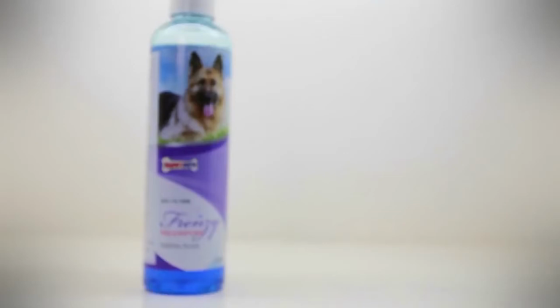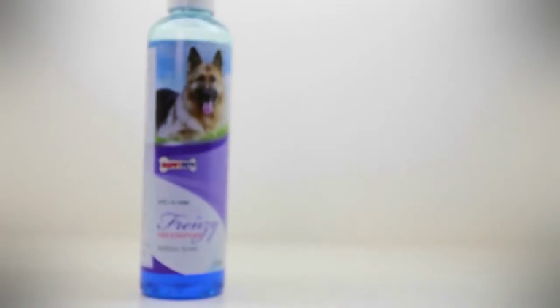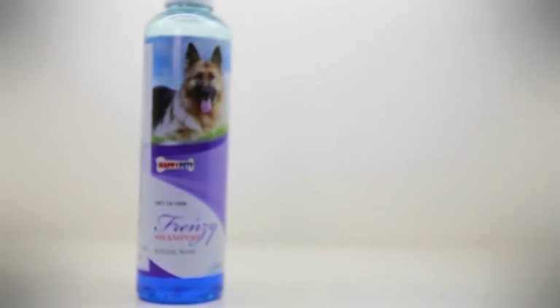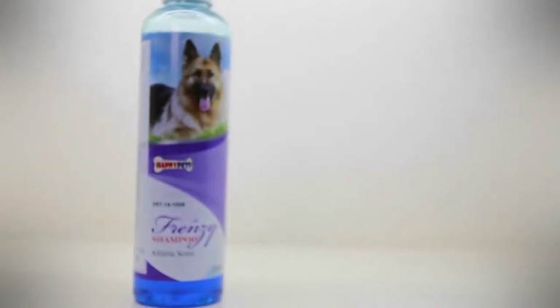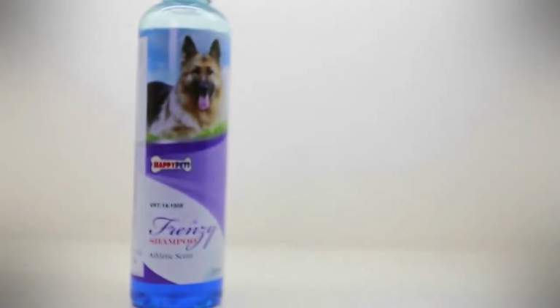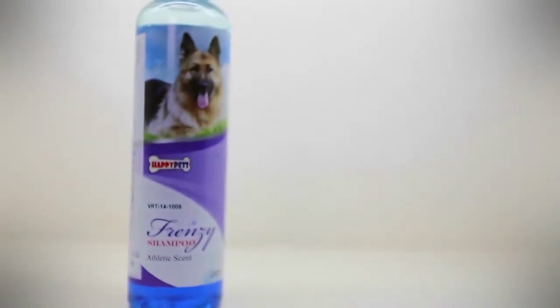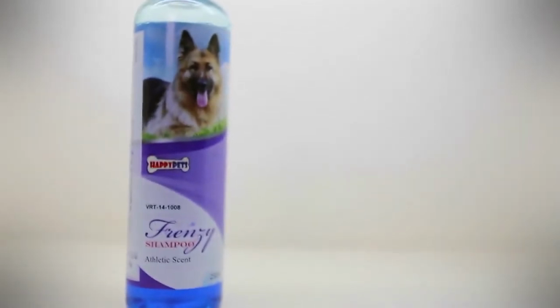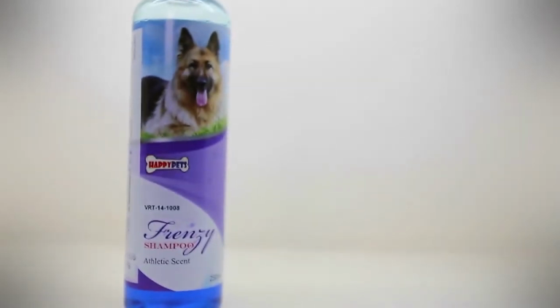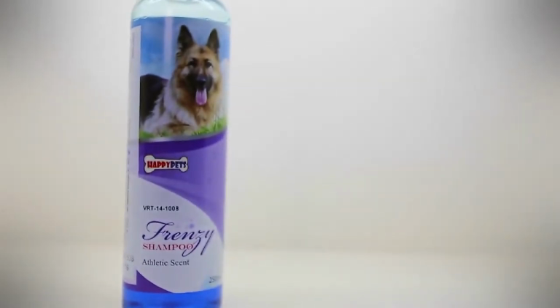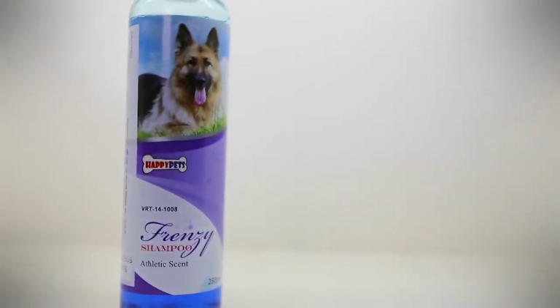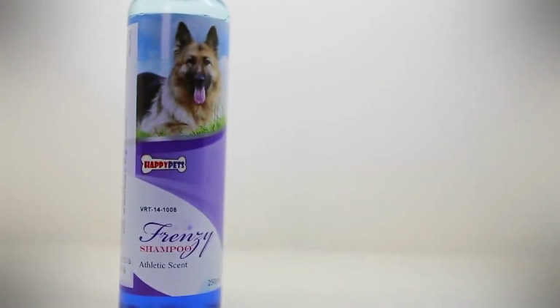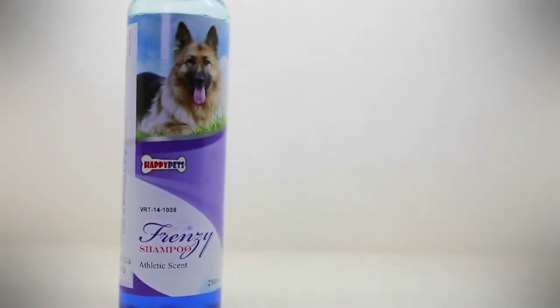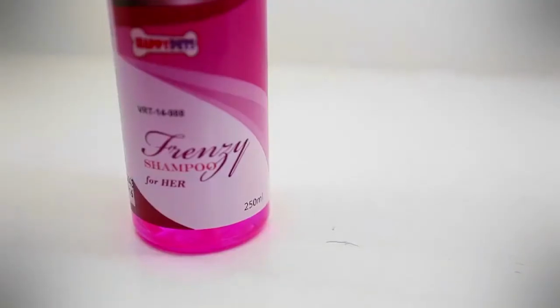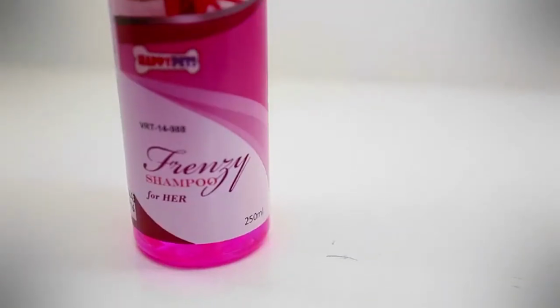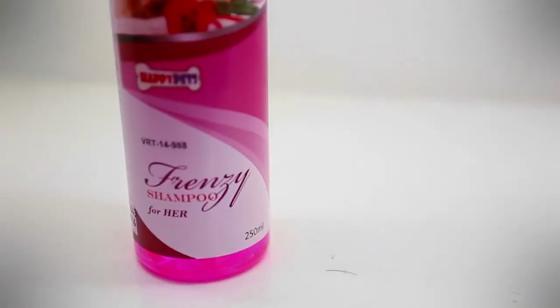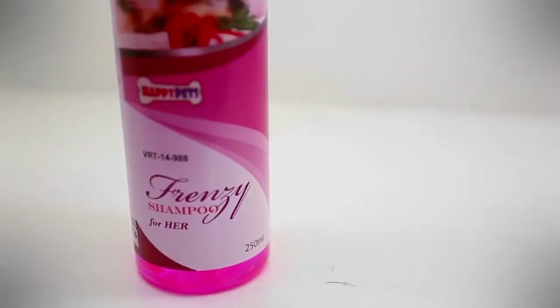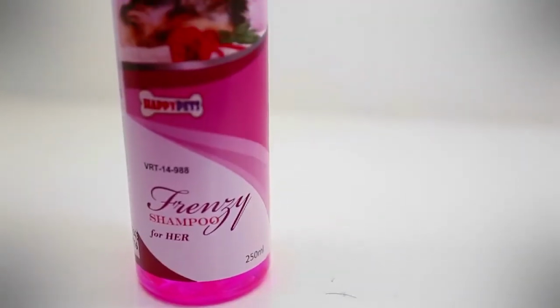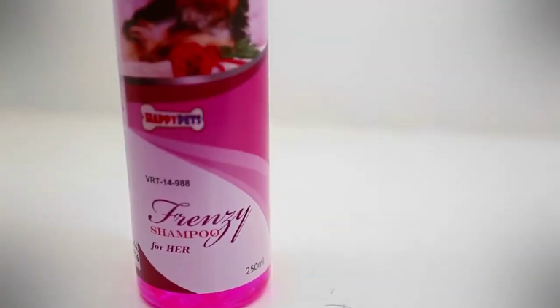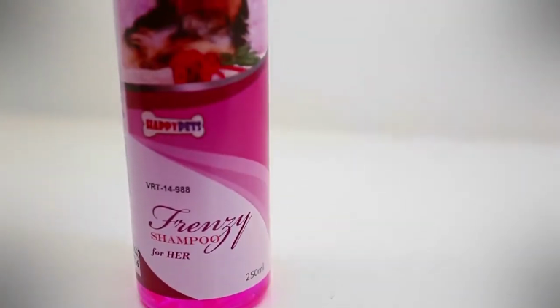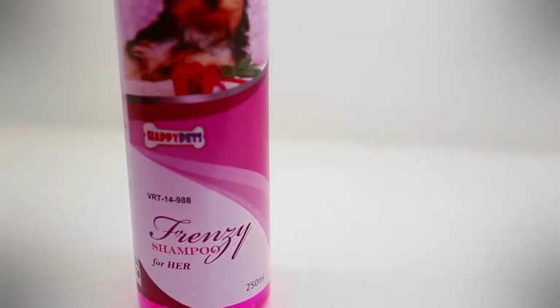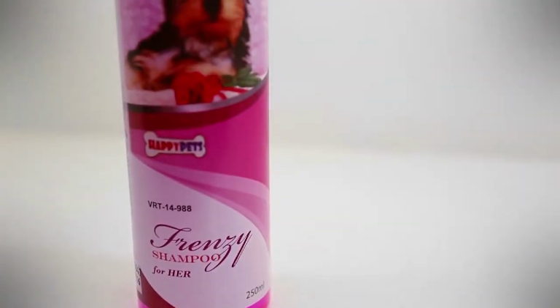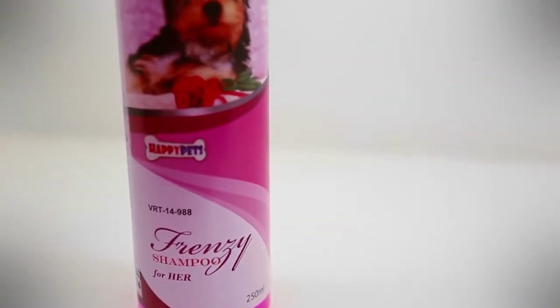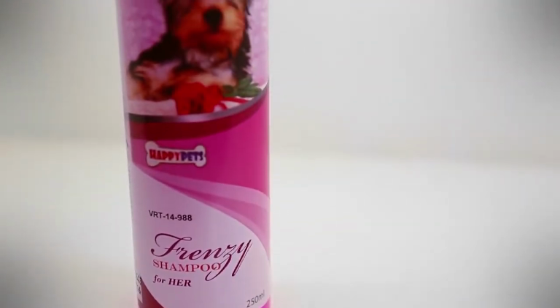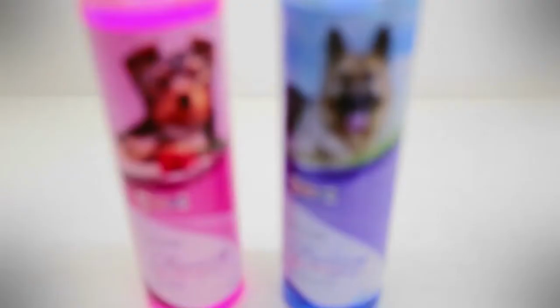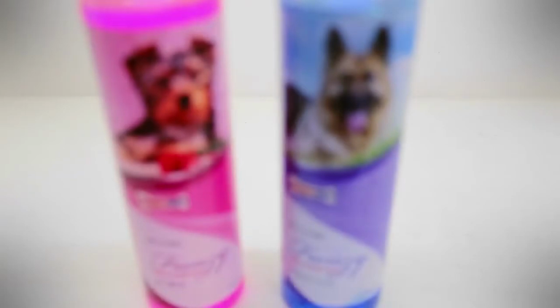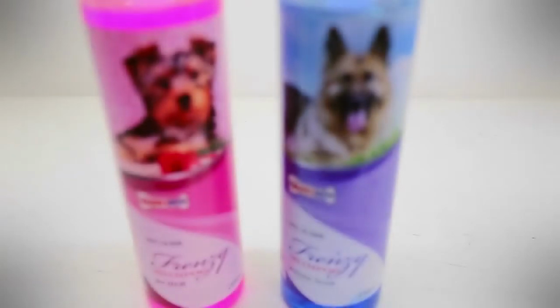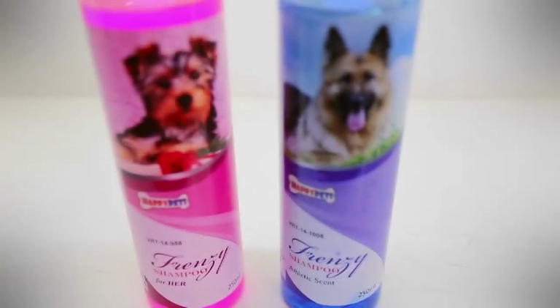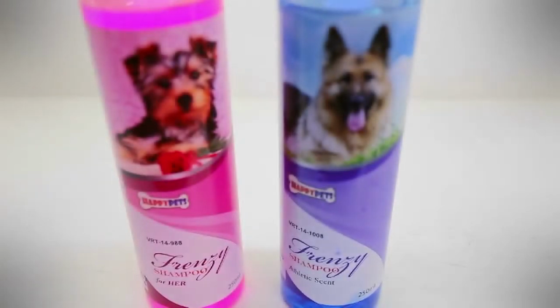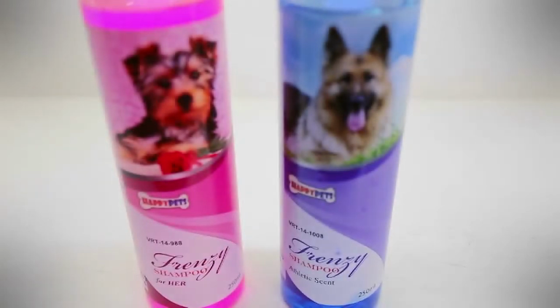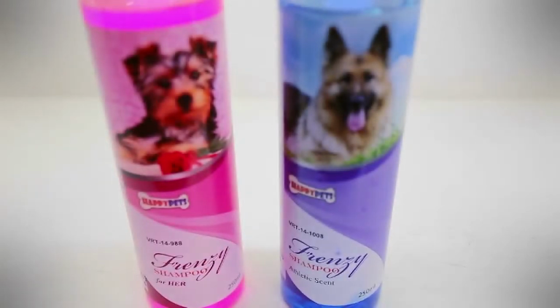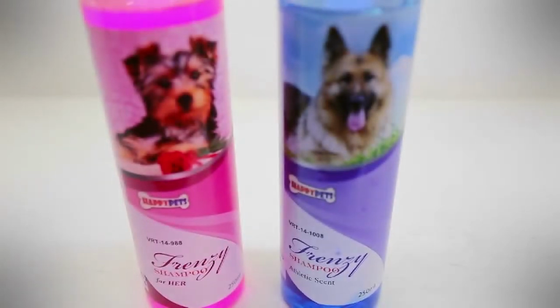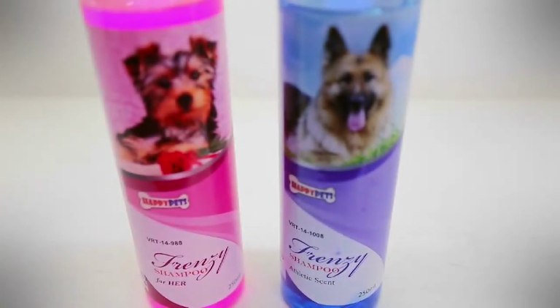This portion is brought to you by Frenzy, a hypoallergenic shampoo with conditioner for dogs and cats.